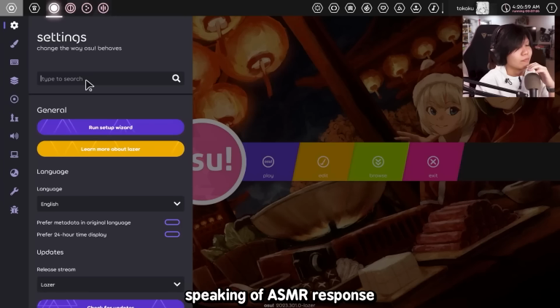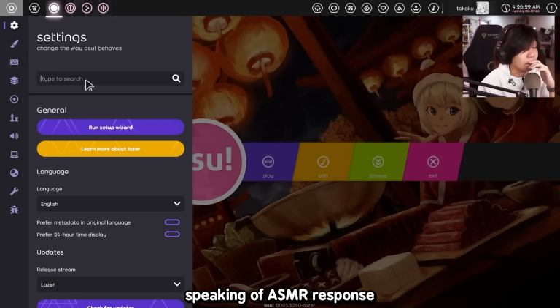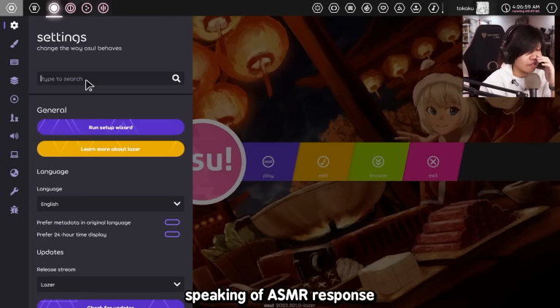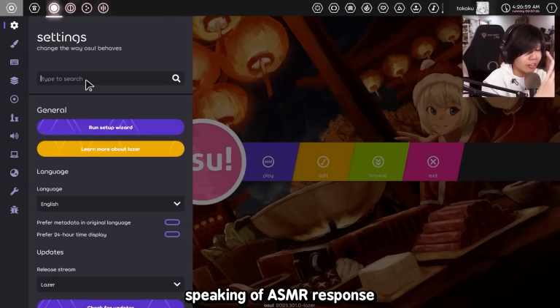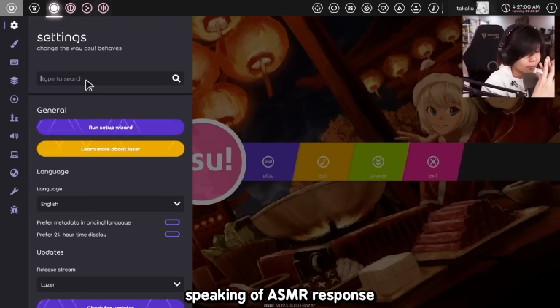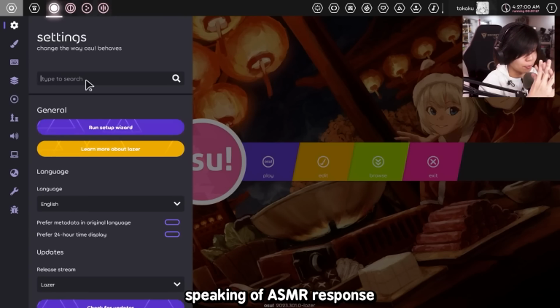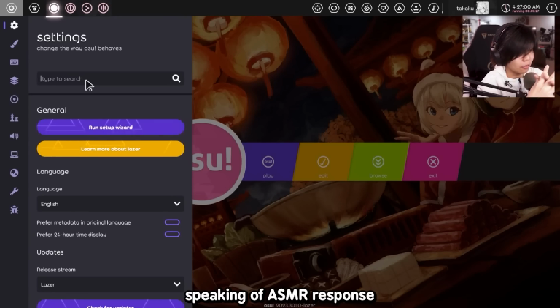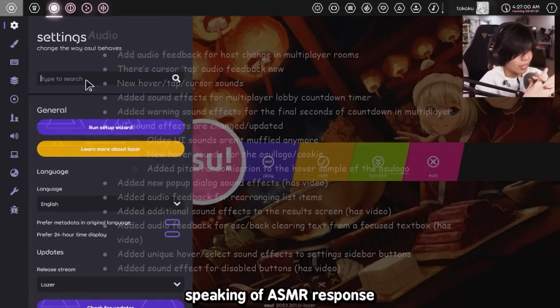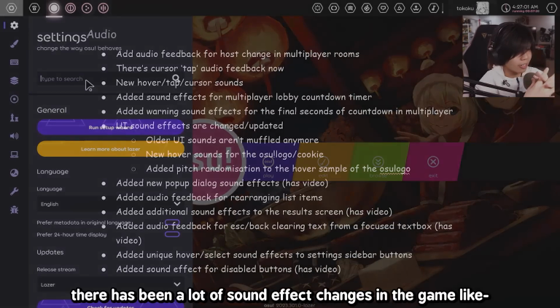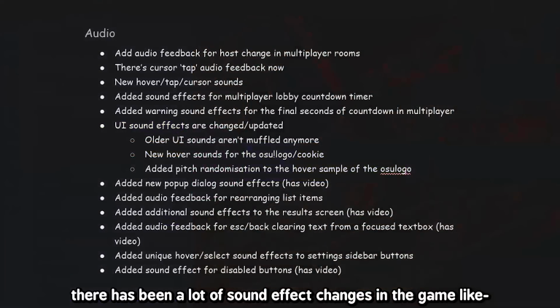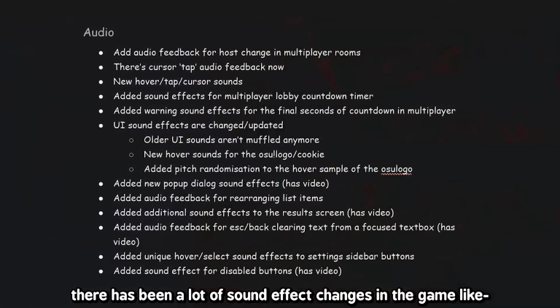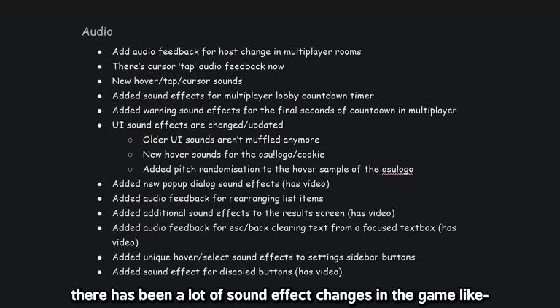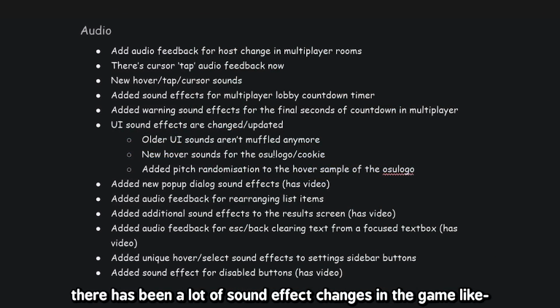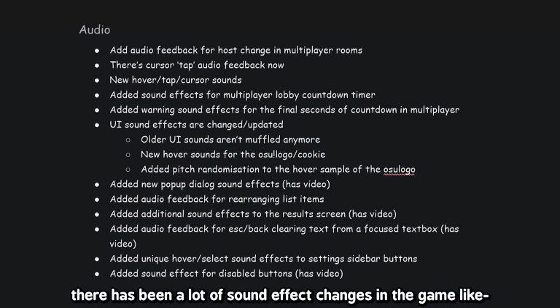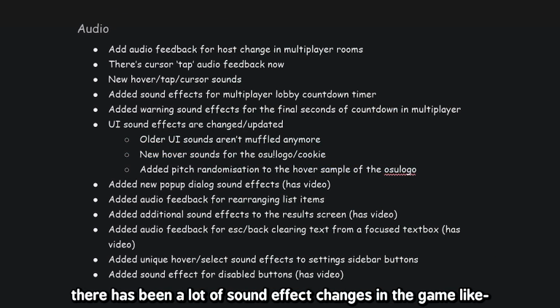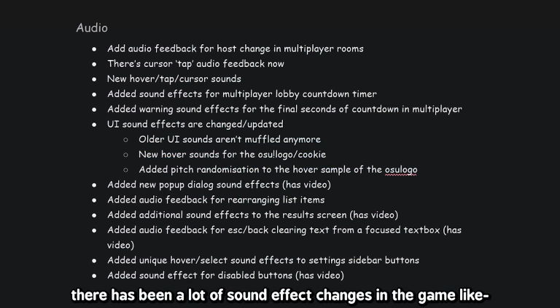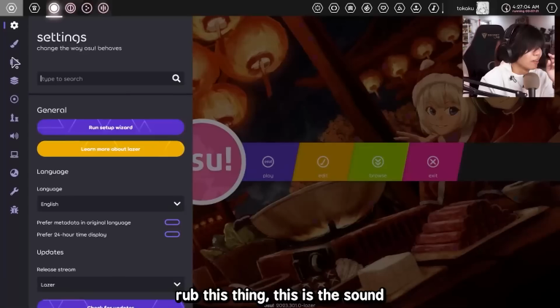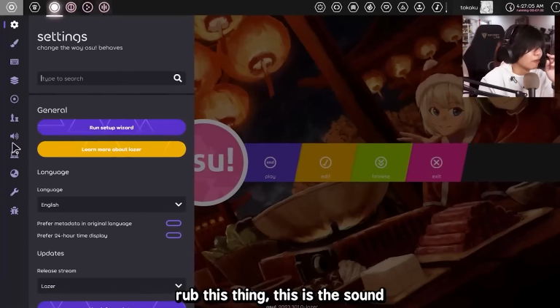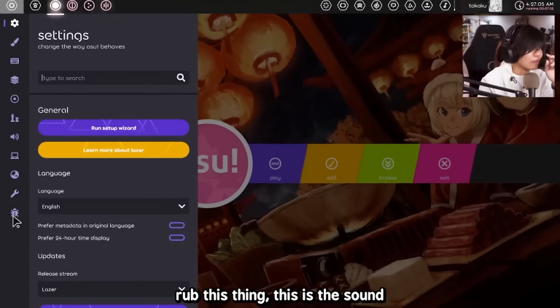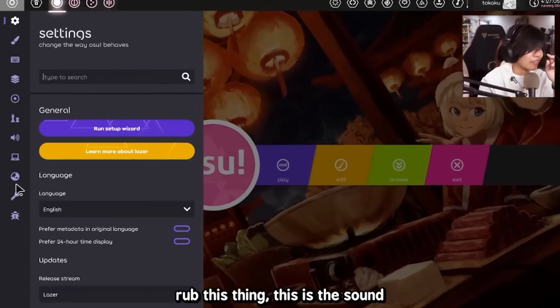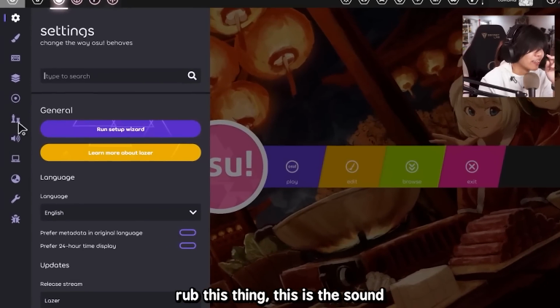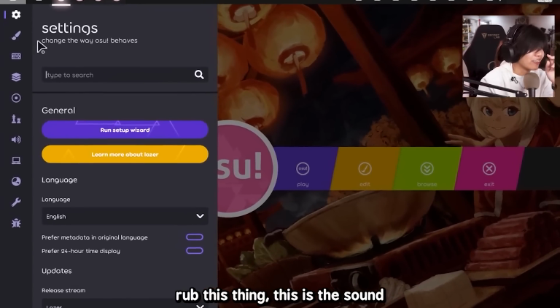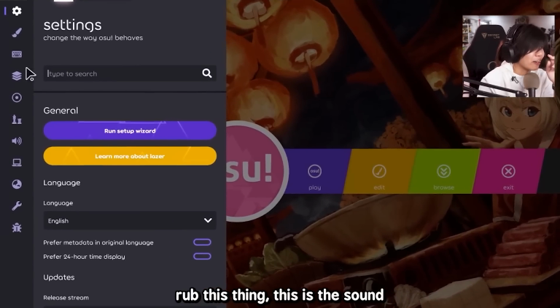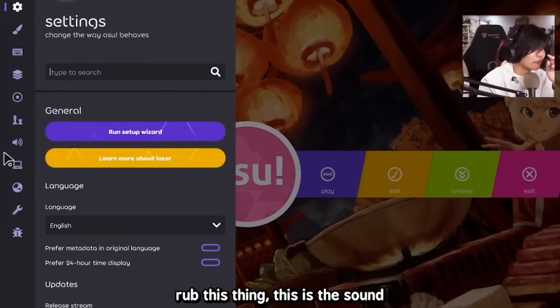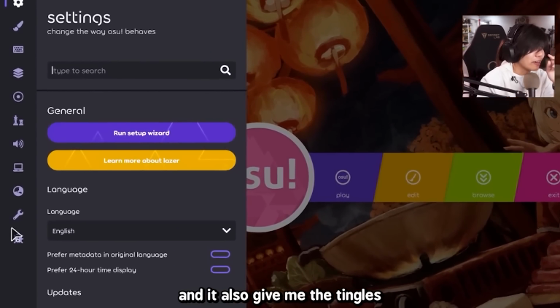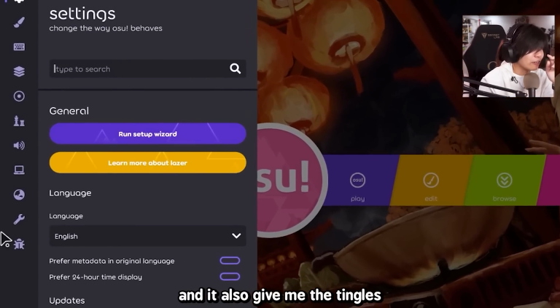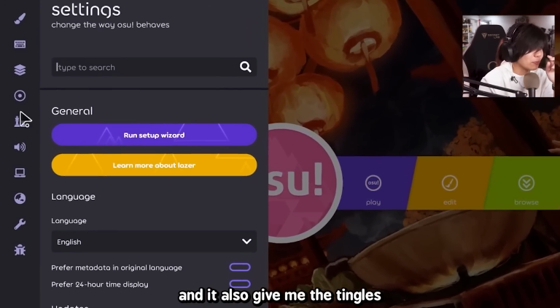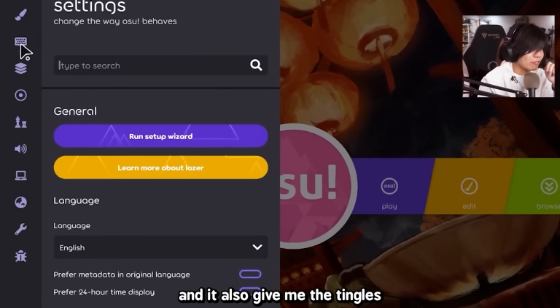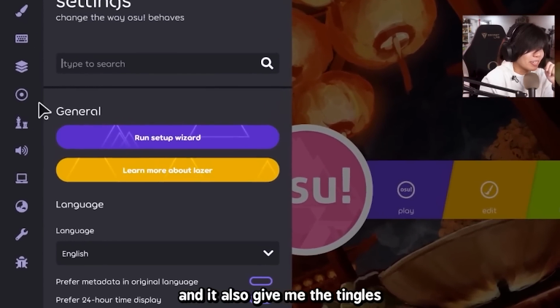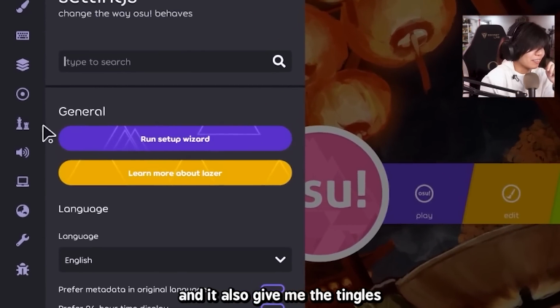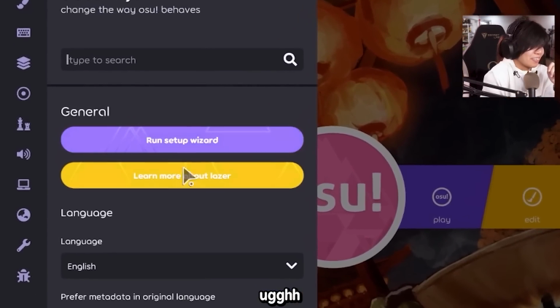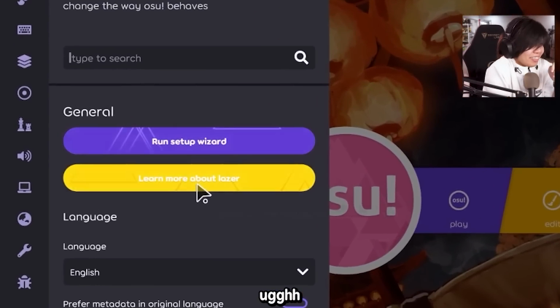This legitimately gives me an ASMR response and I have never felt so uncomfortable playing osu! before. Speaking of ASMR response, there's been a lot of sound effect changes in the game. Like, rub this thing — there's a sound. And it also gives me the tingles.